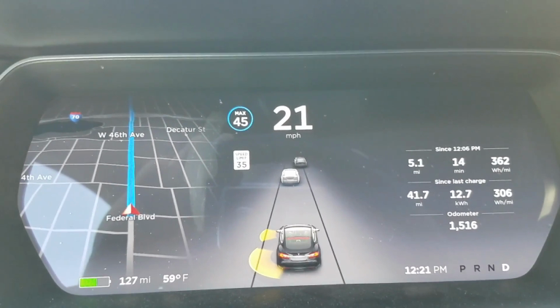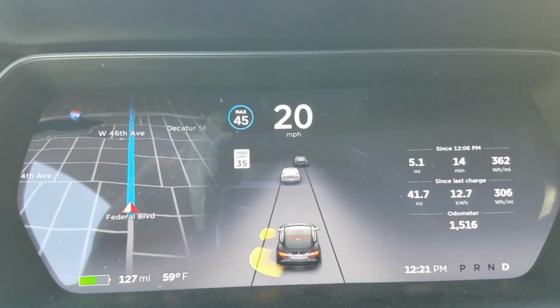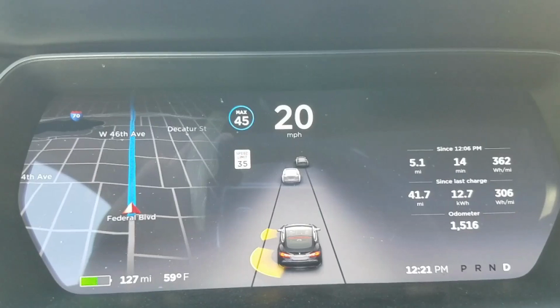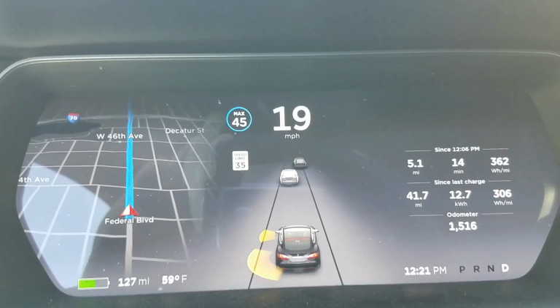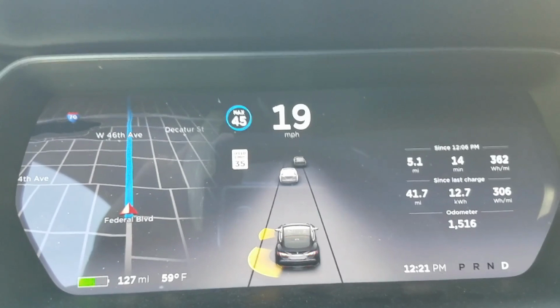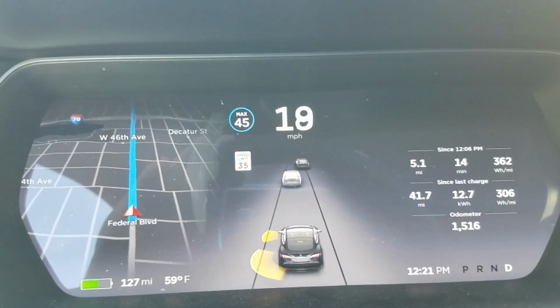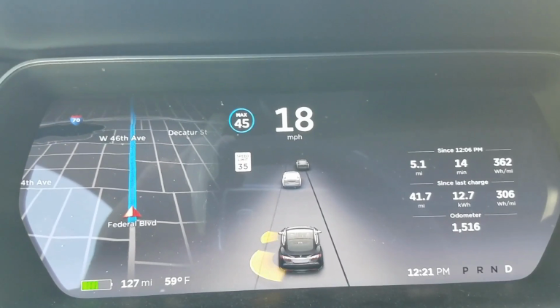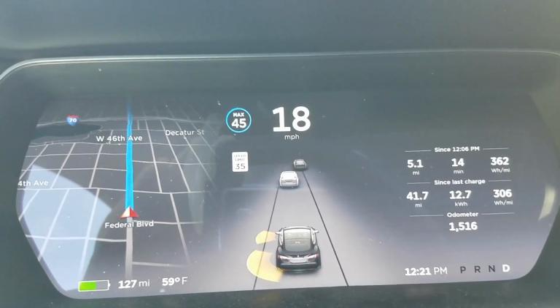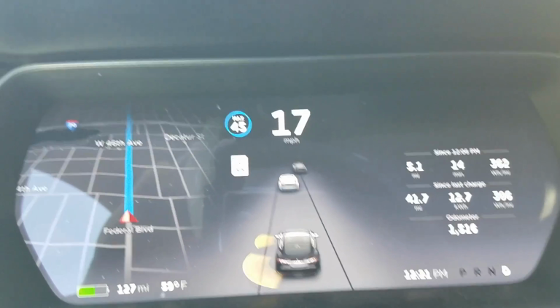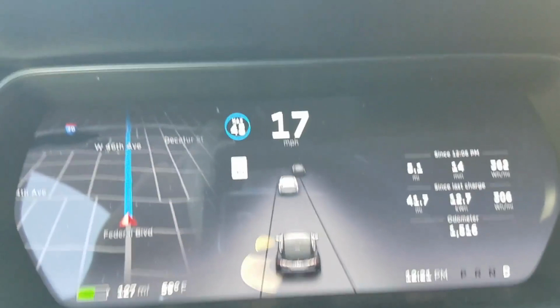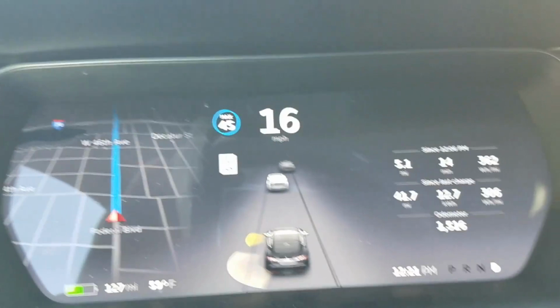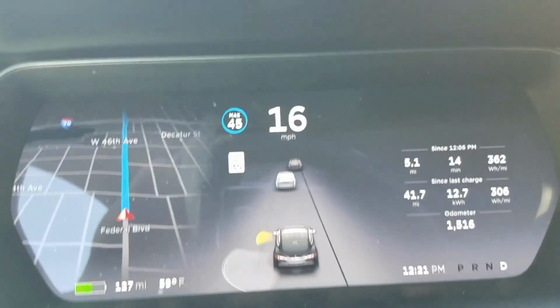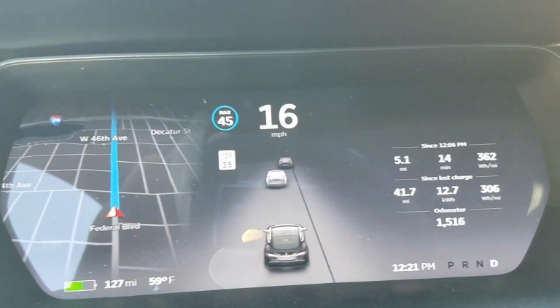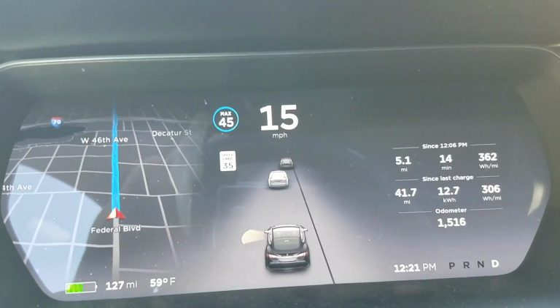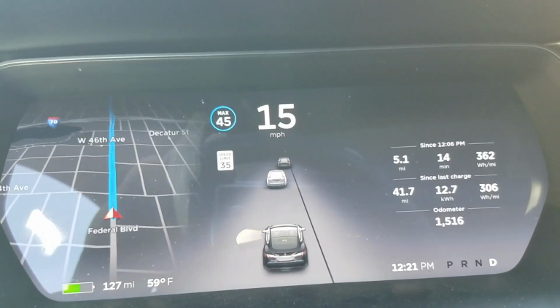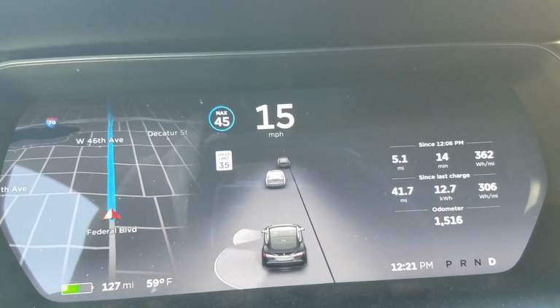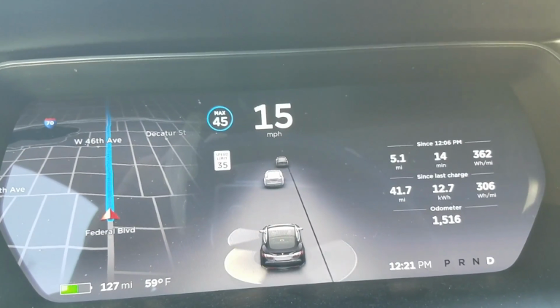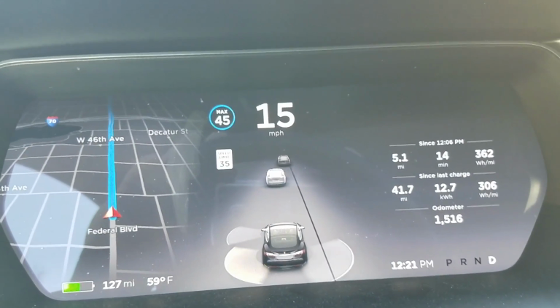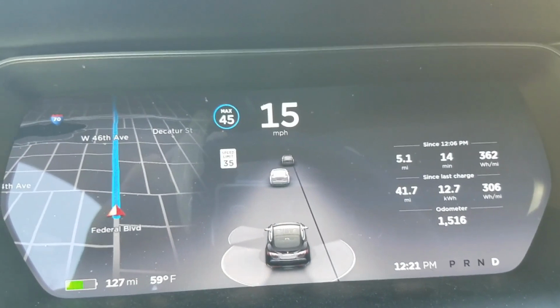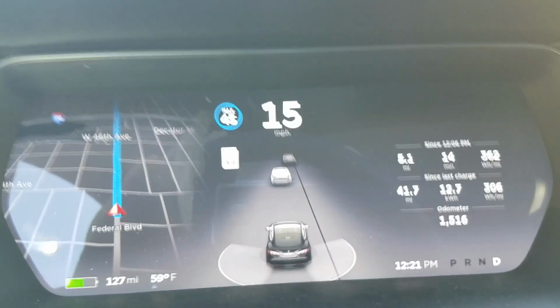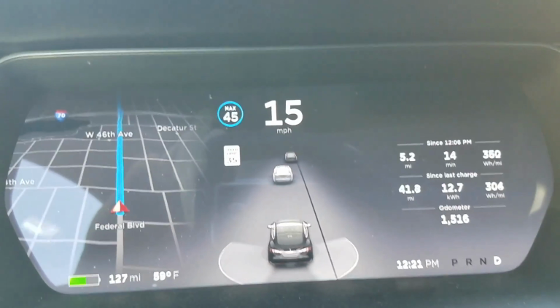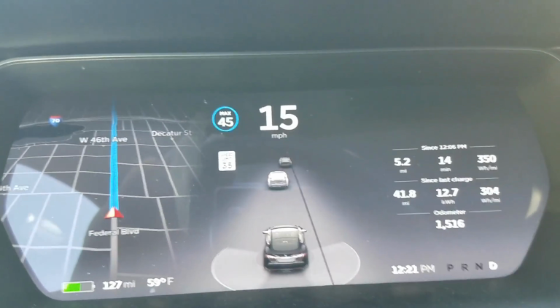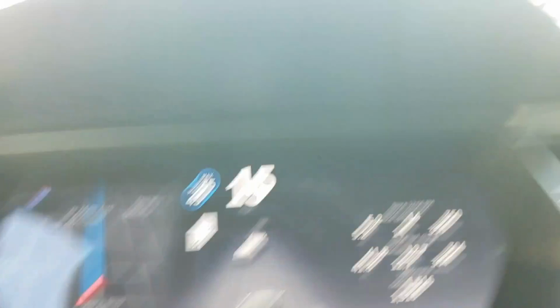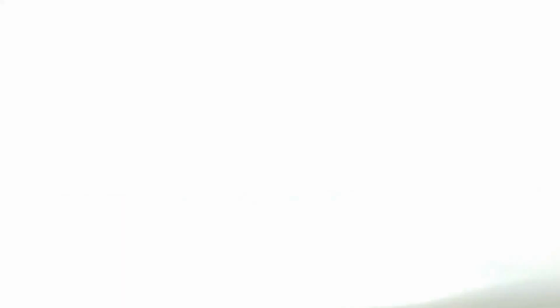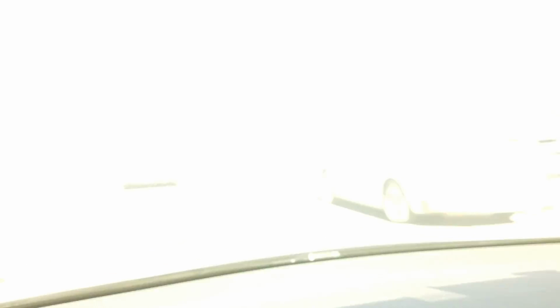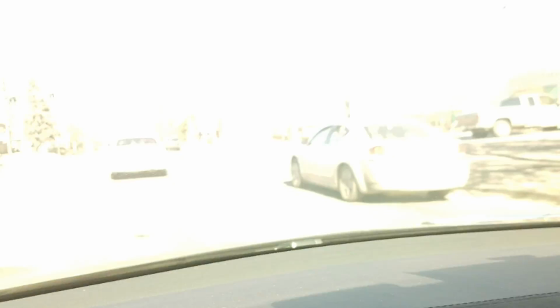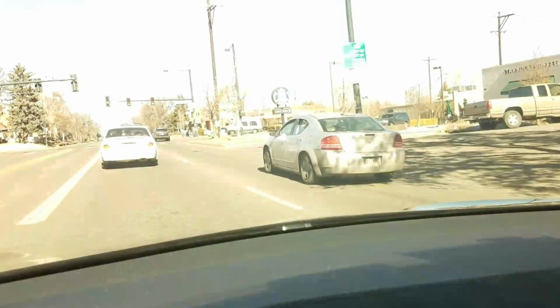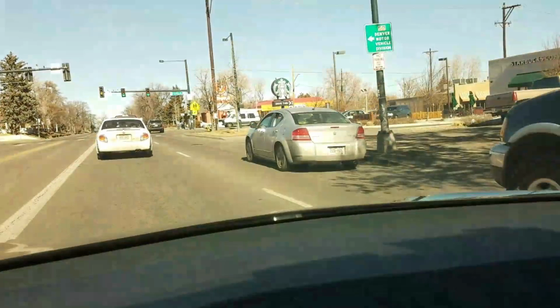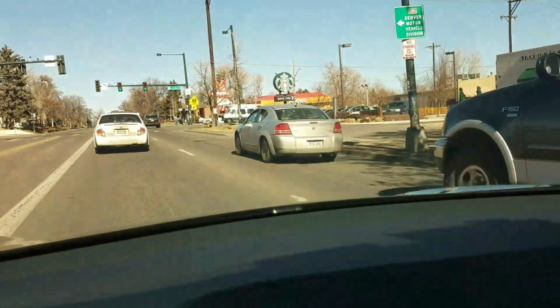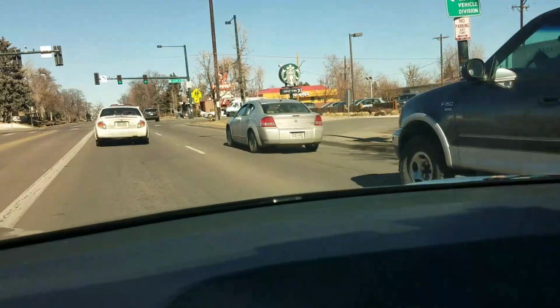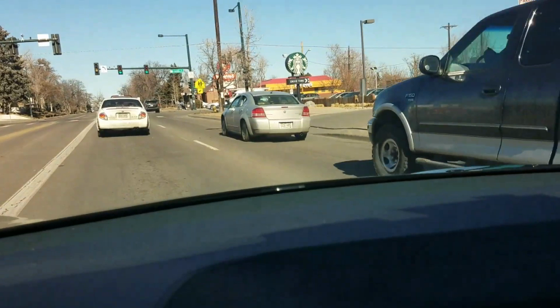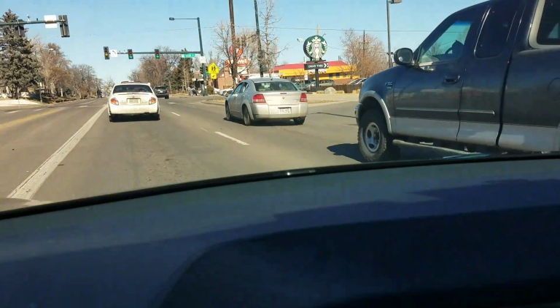I'm gonna get past this car on the right — let's watch what happens. Yeah, there it goes. There goes the car.